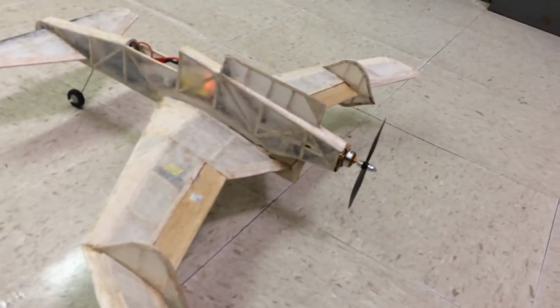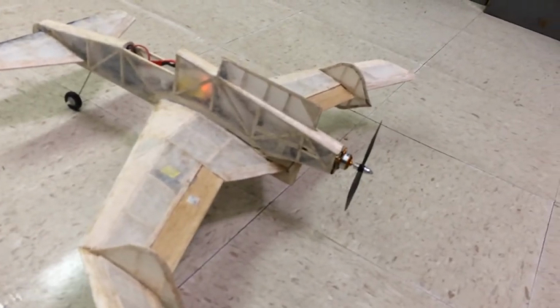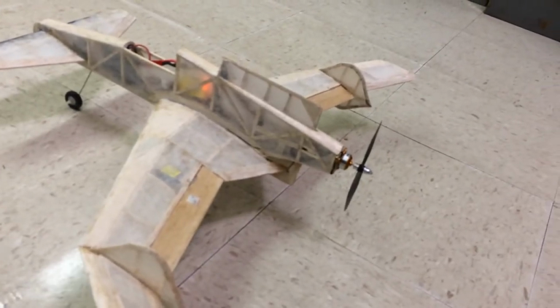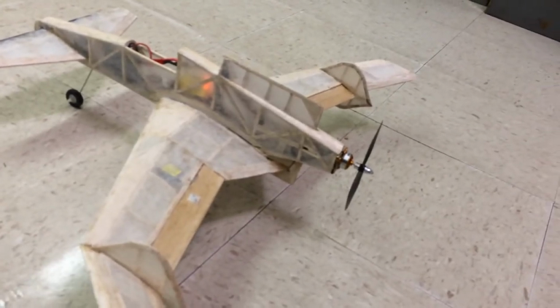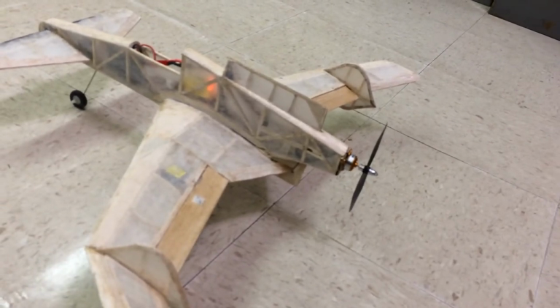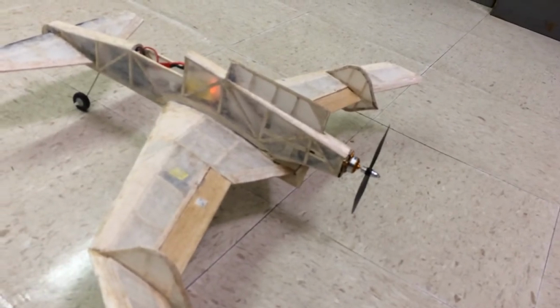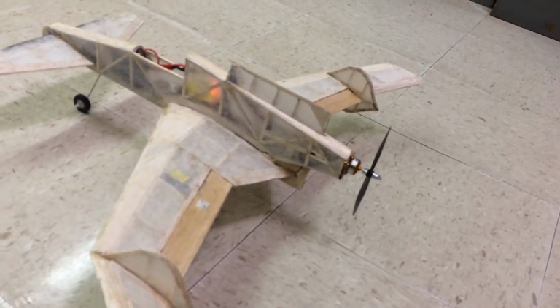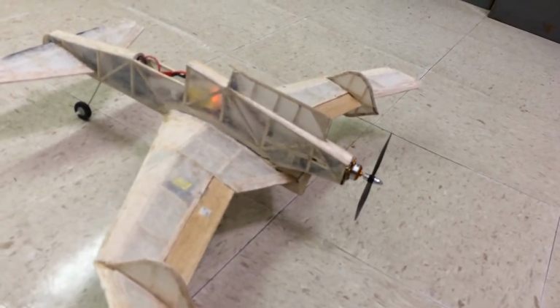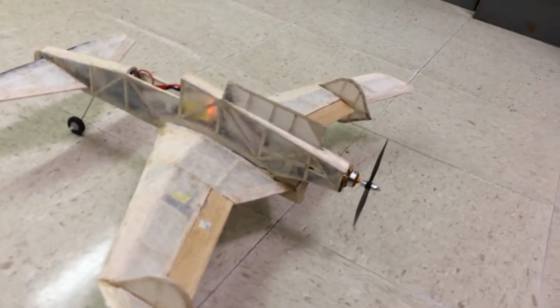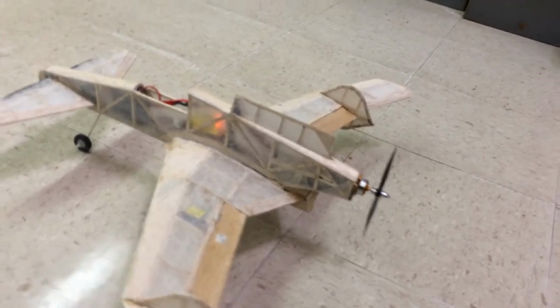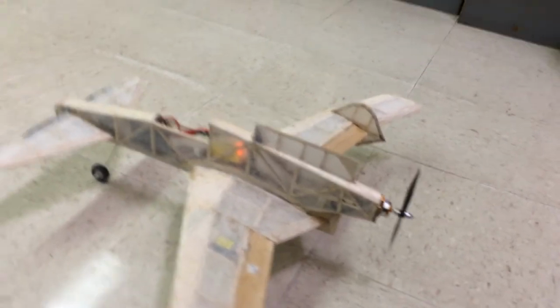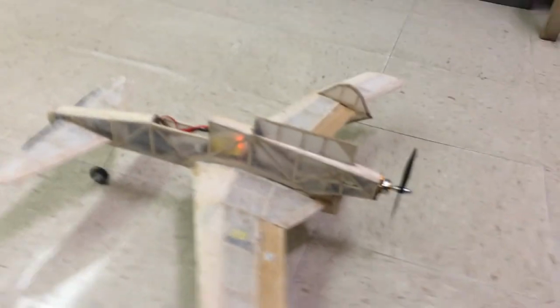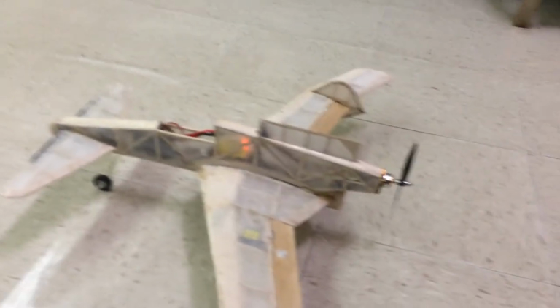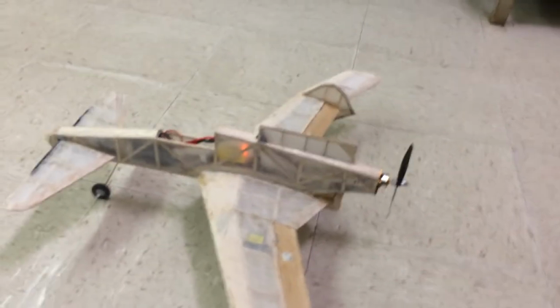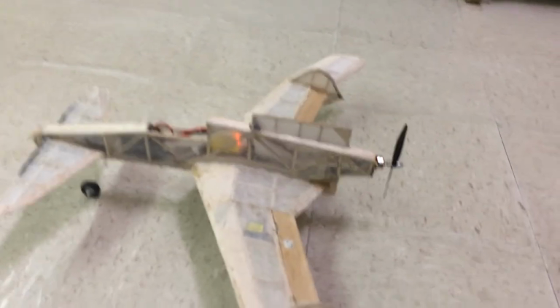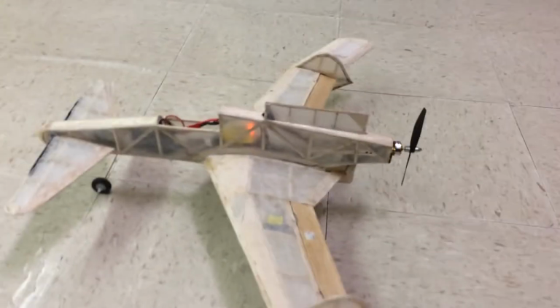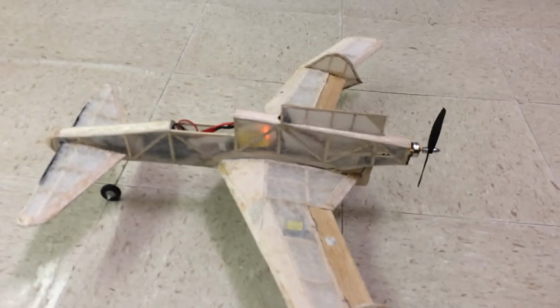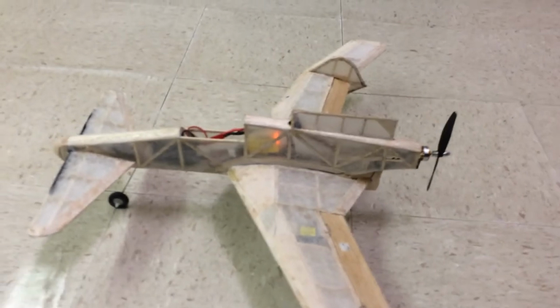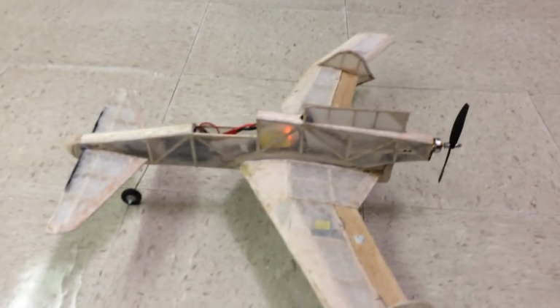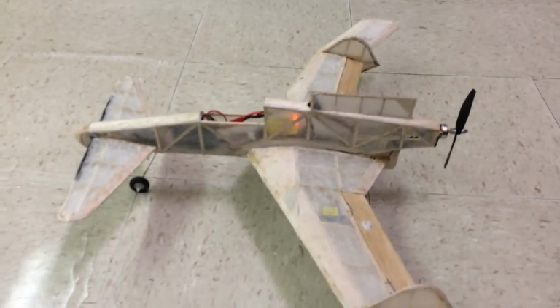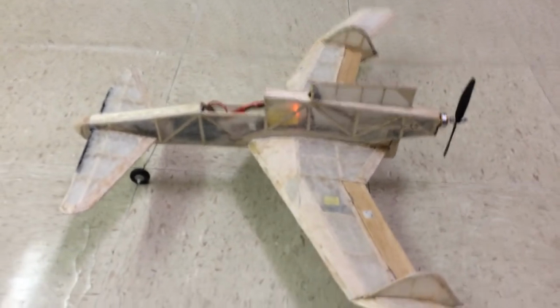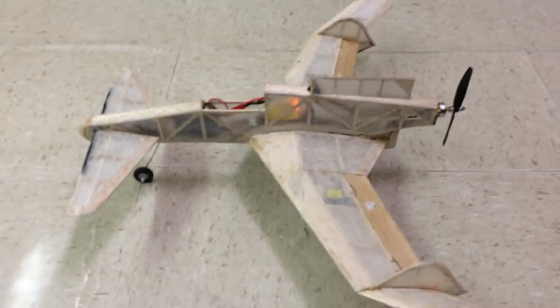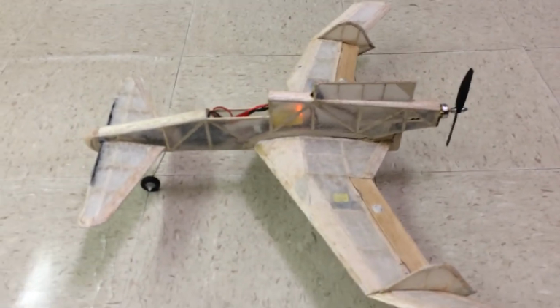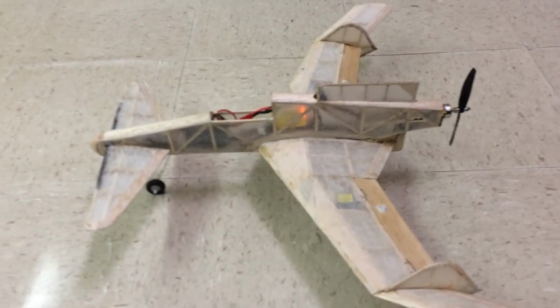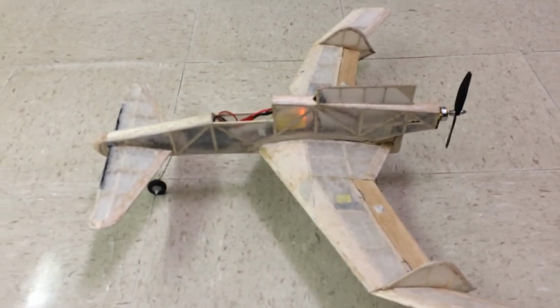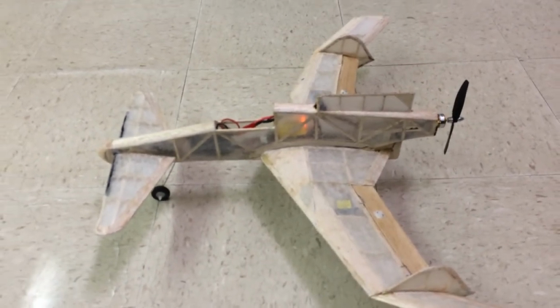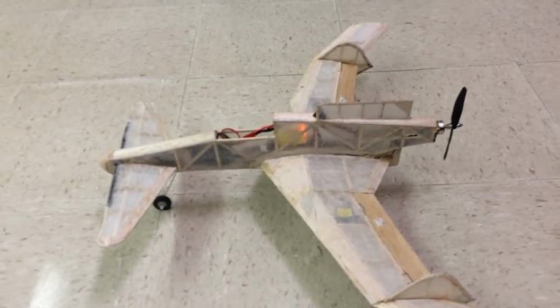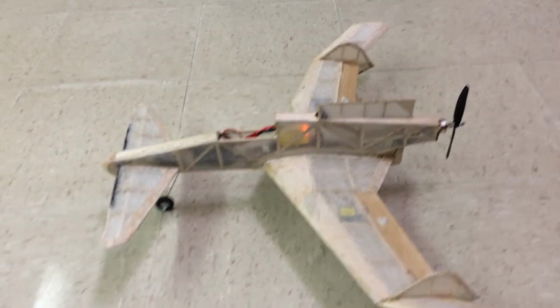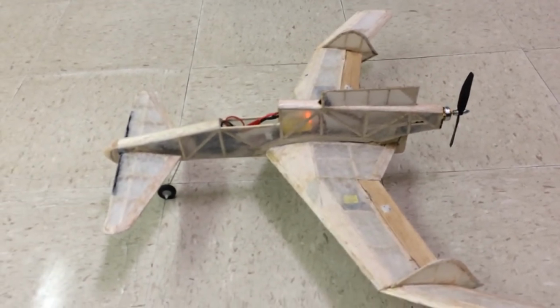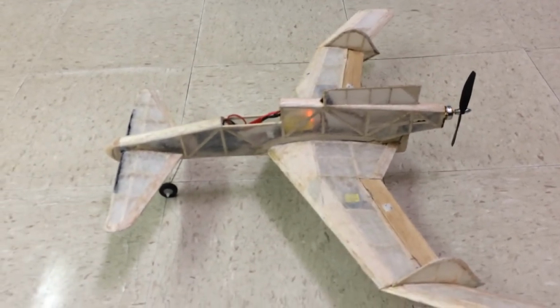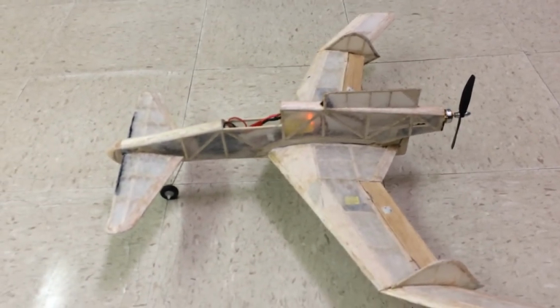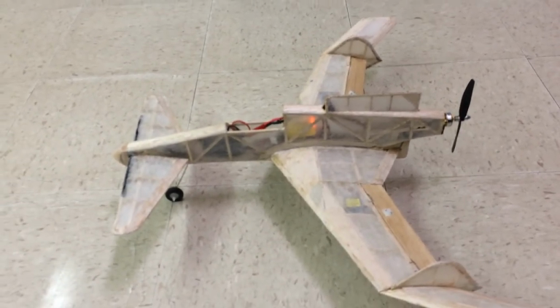It's got a pusher motor, 400 mAh, two cell battery.